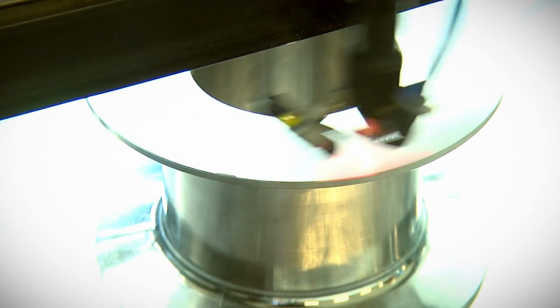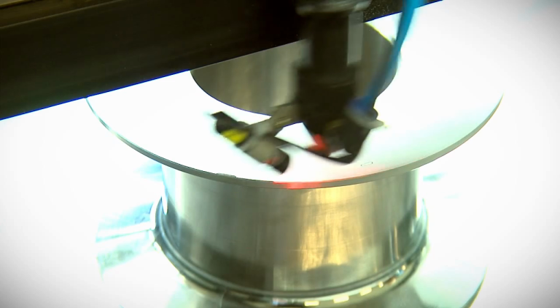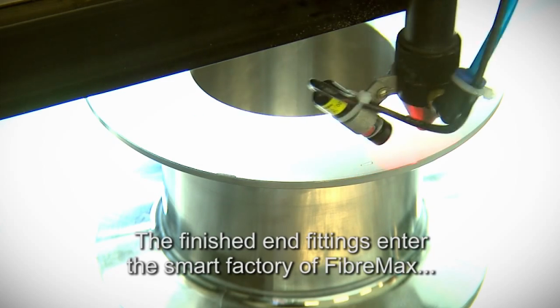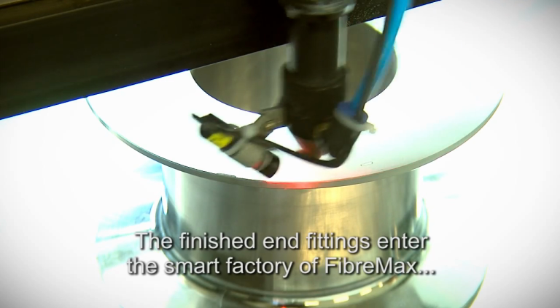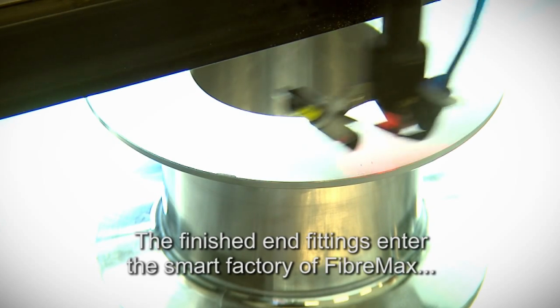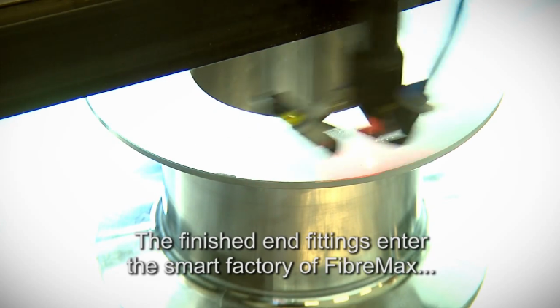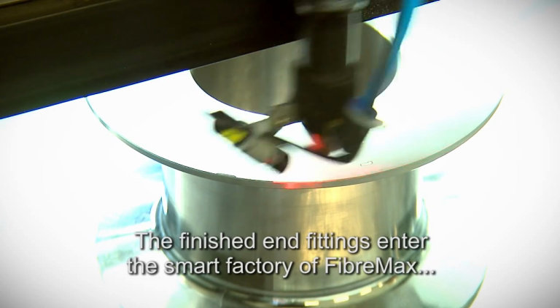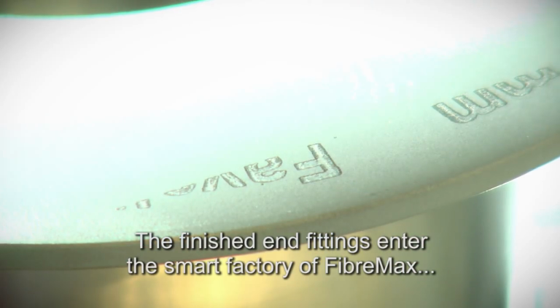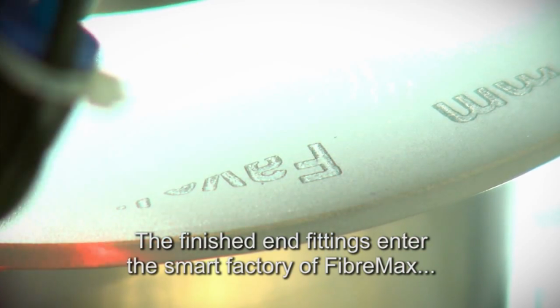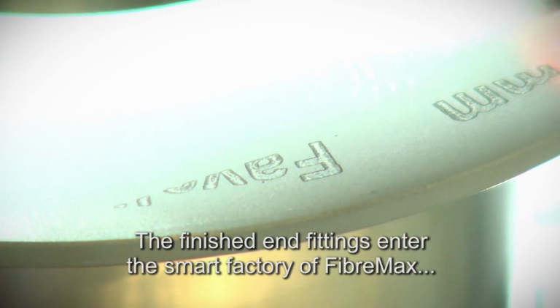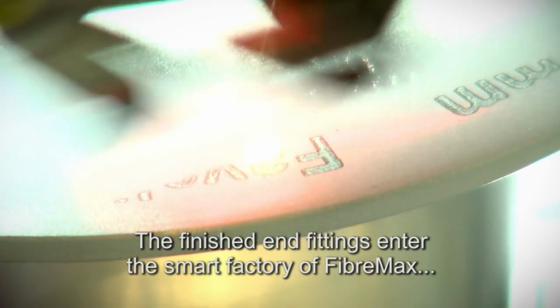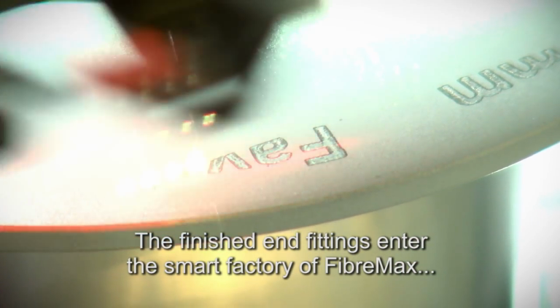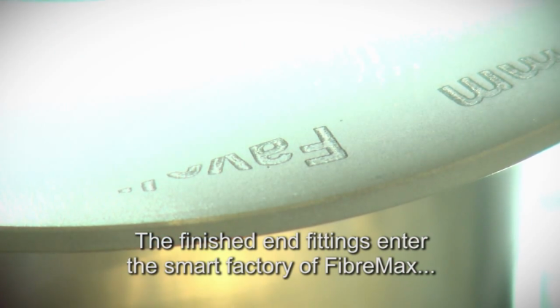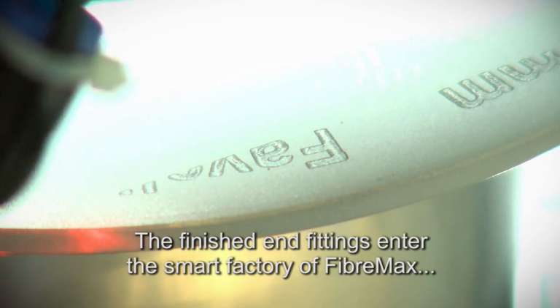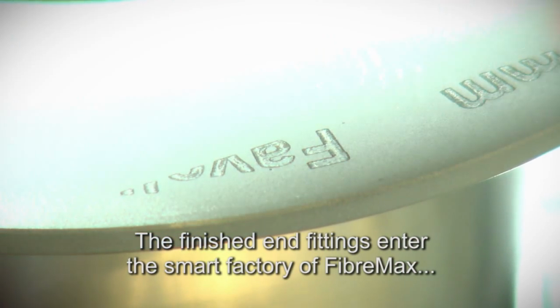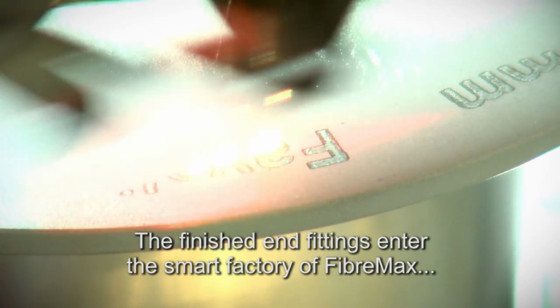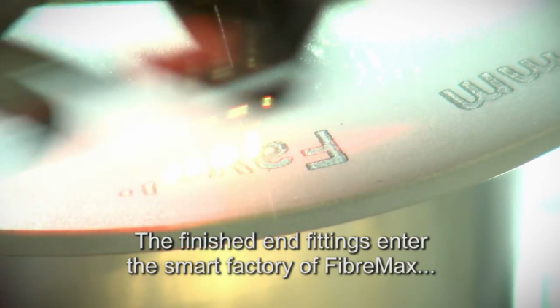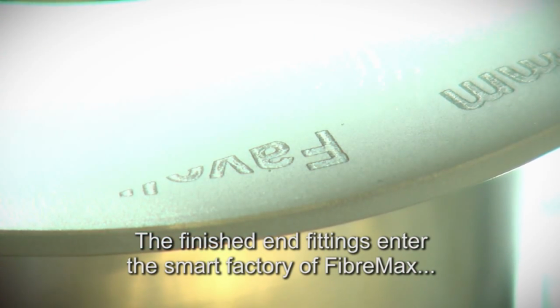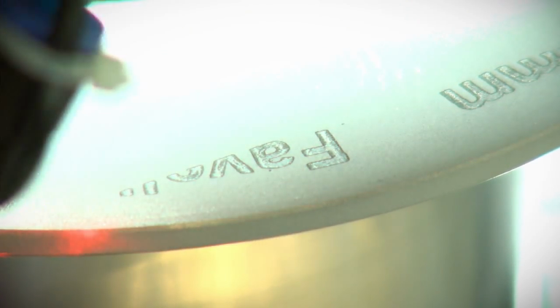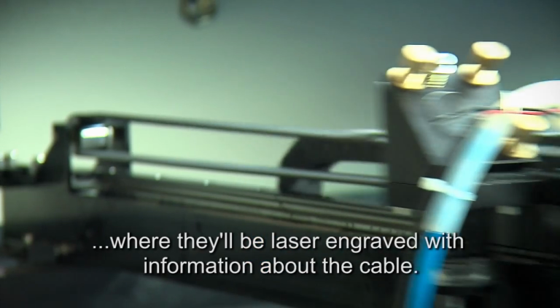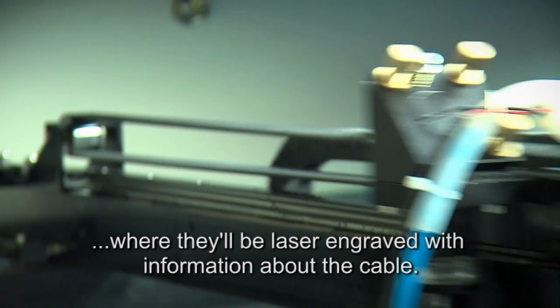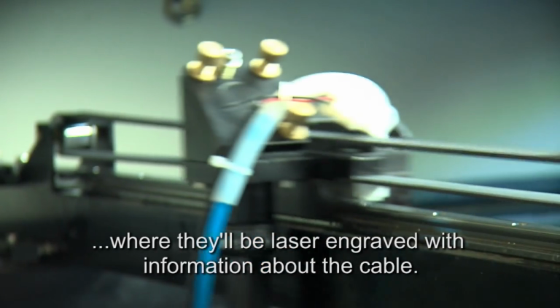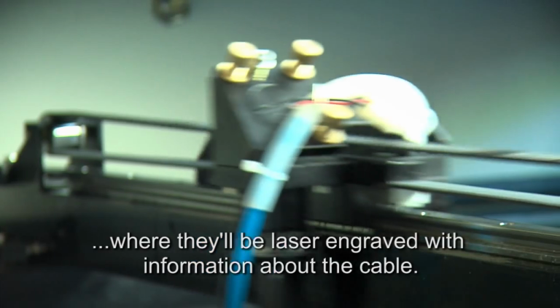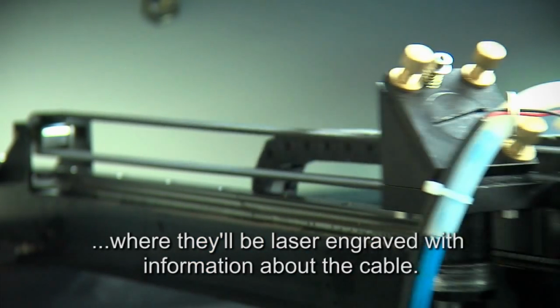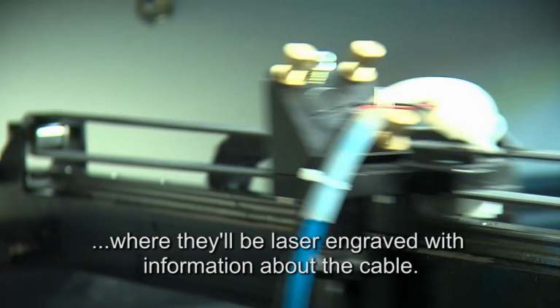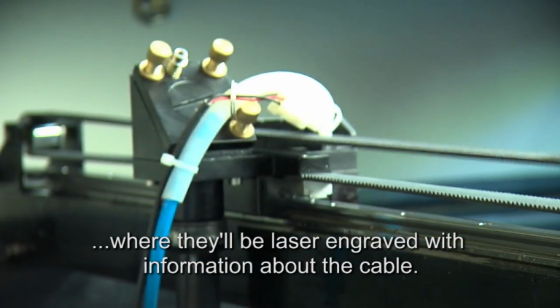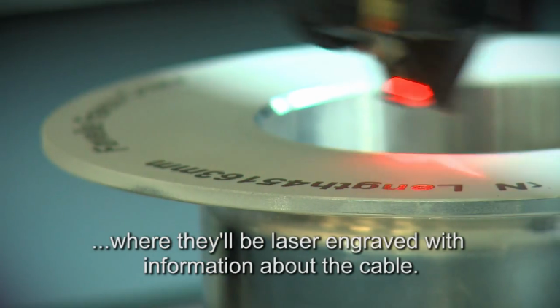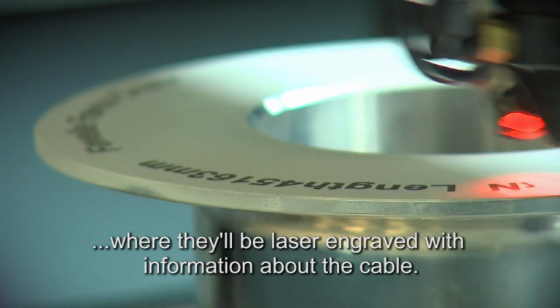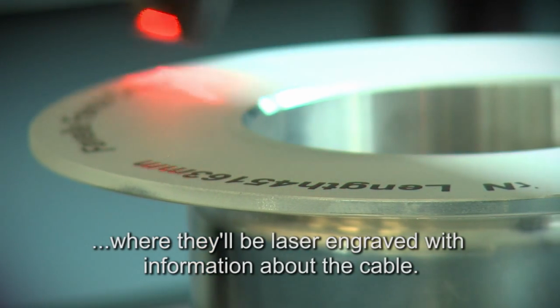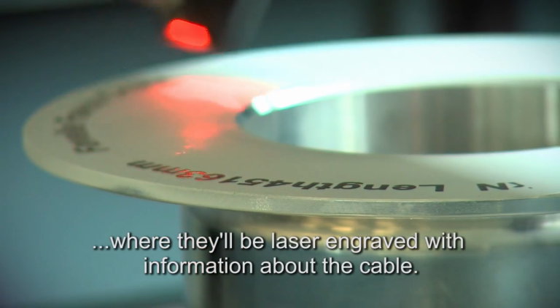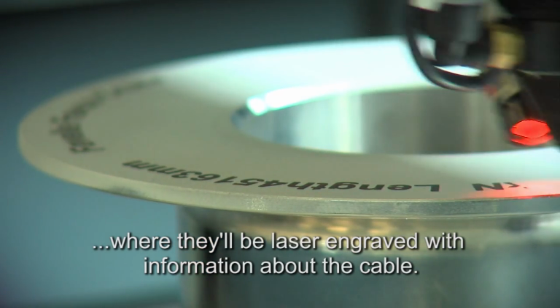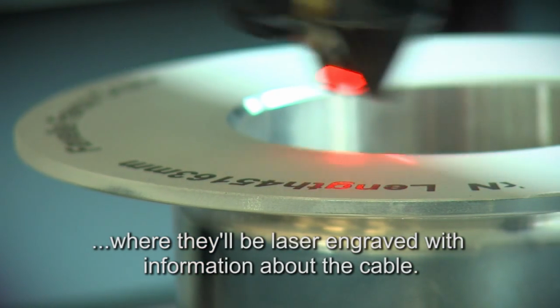The finished end fittings enter the smart factory of FiberMax, where they'll be laser engraved with information about the cable.